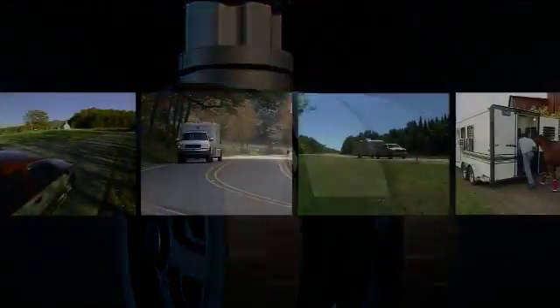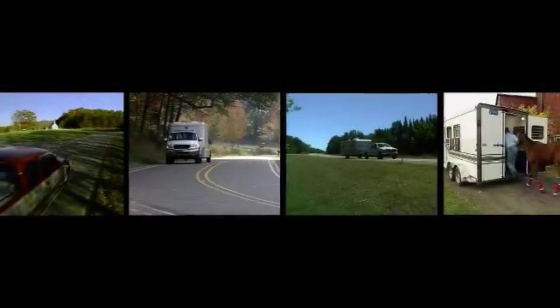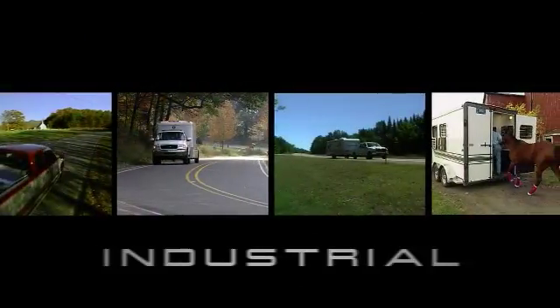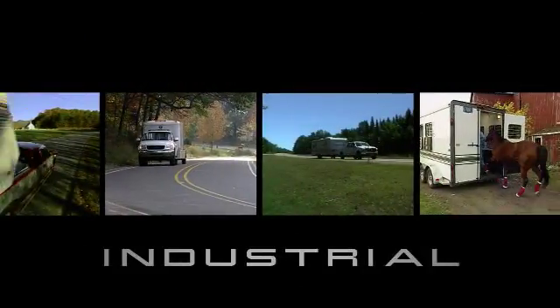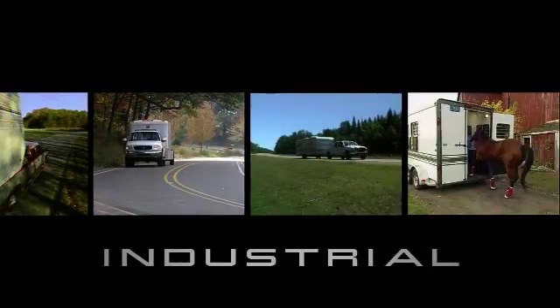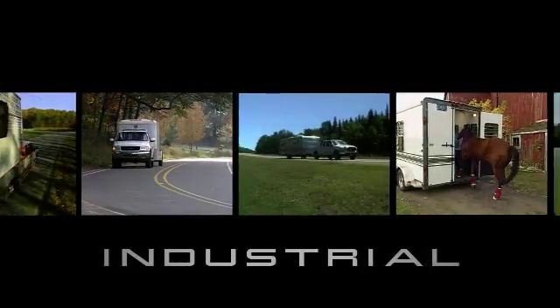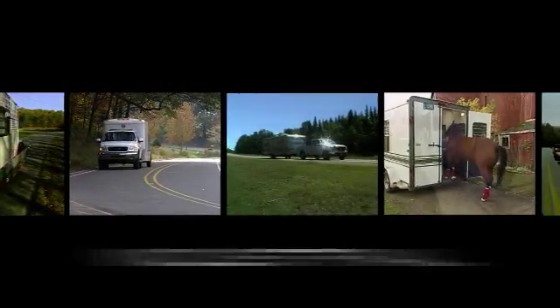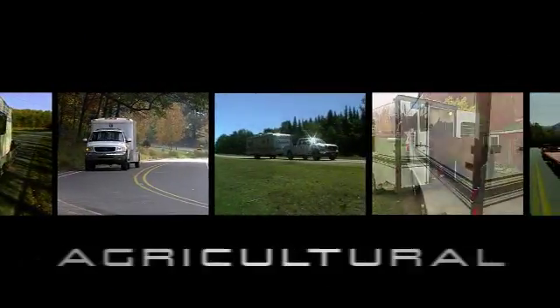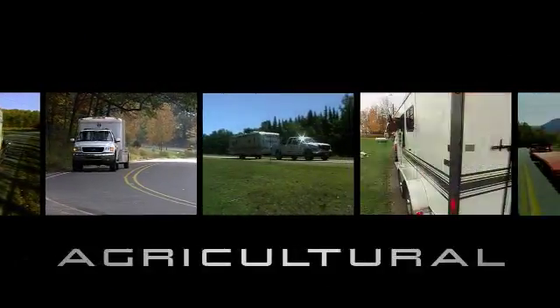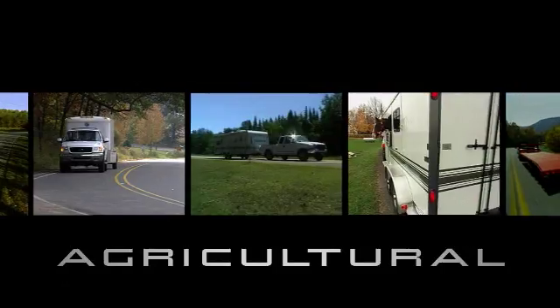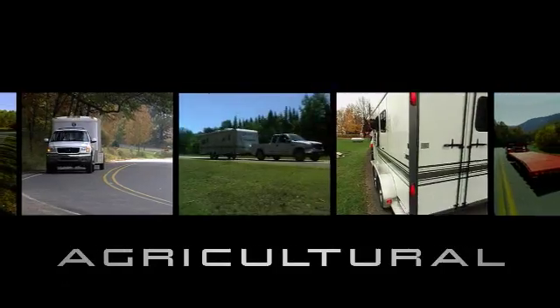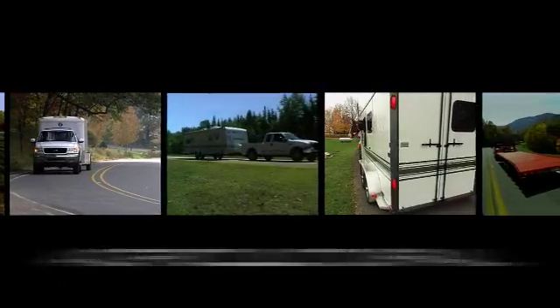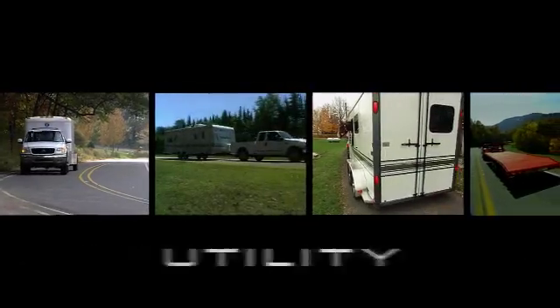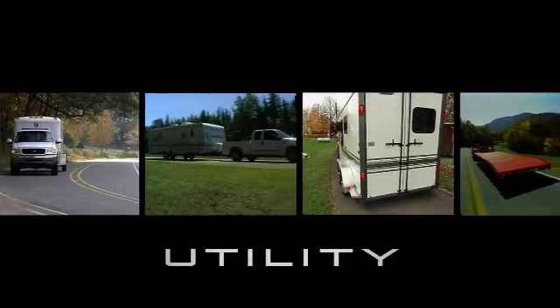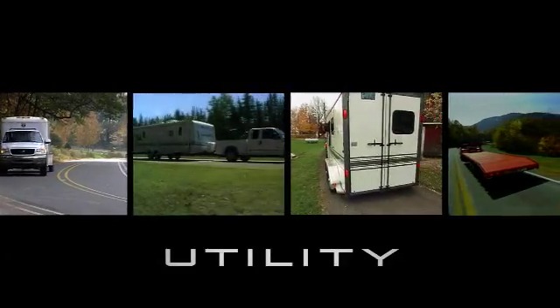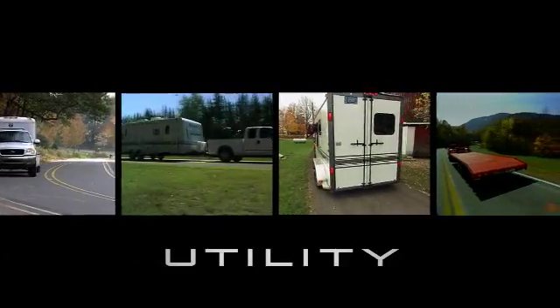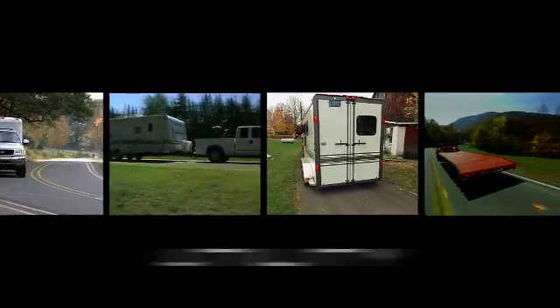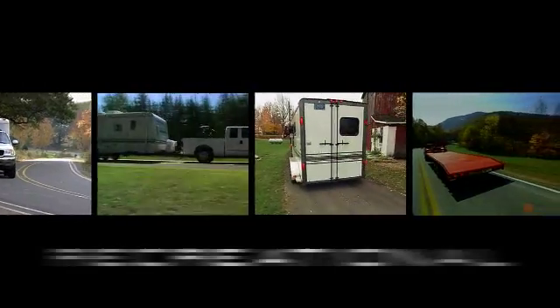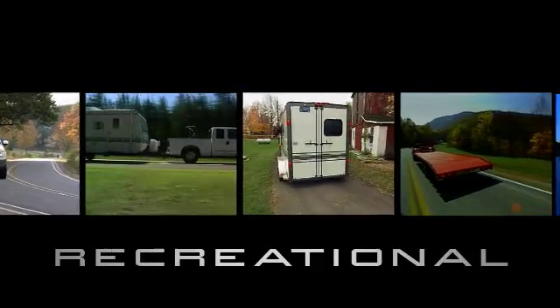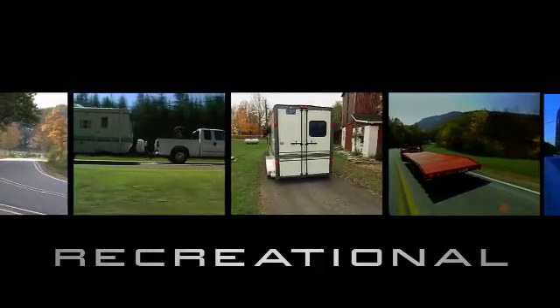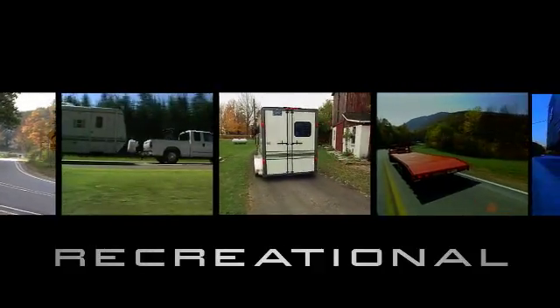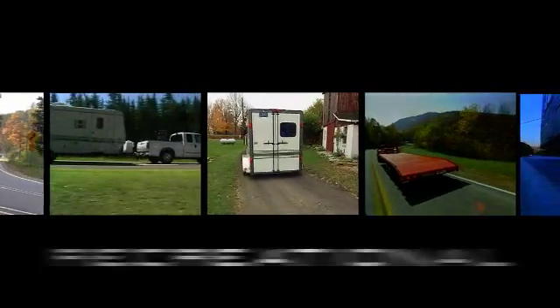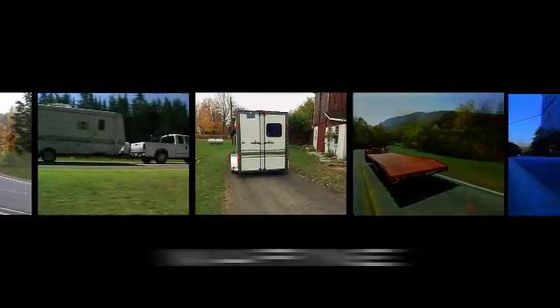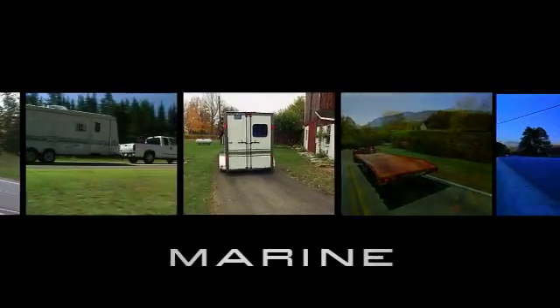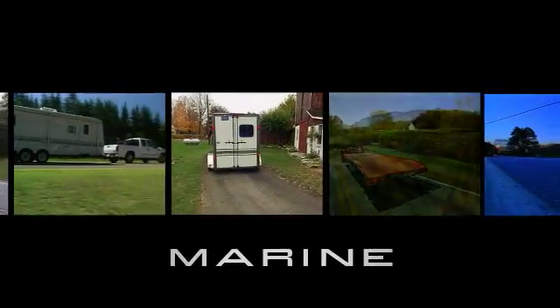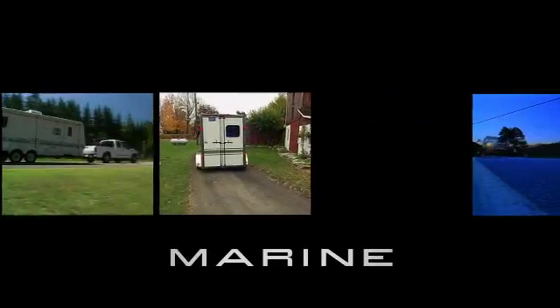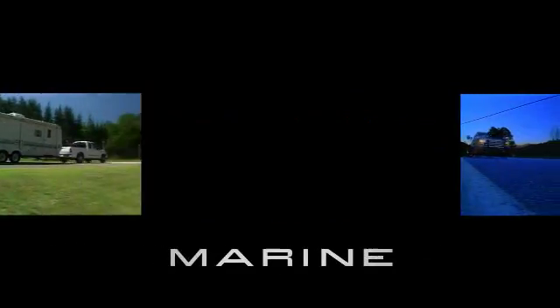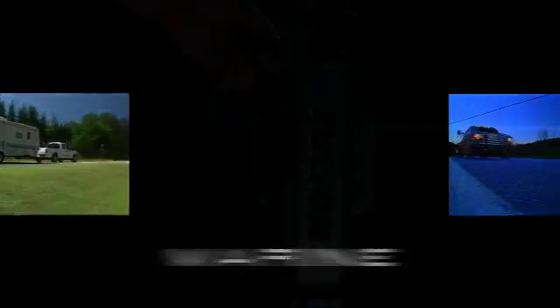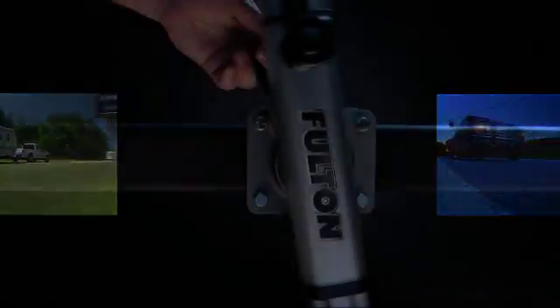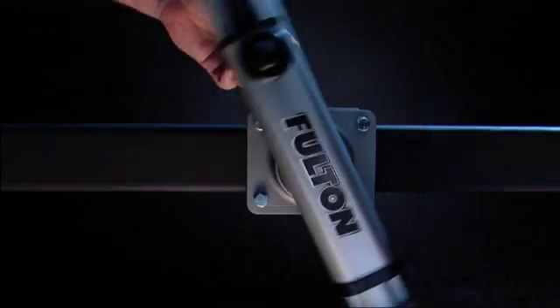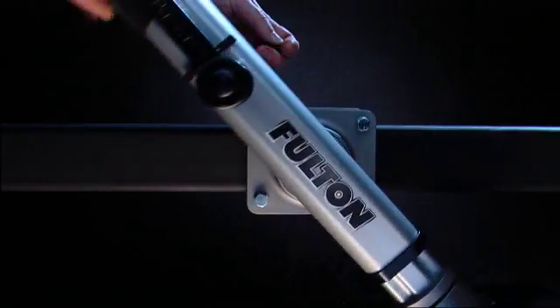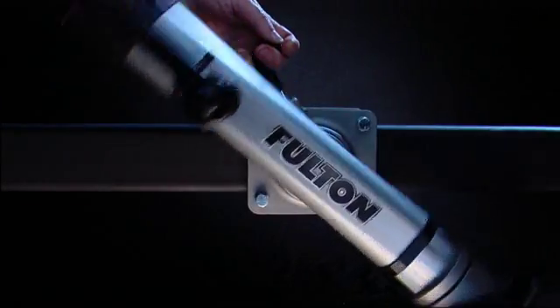For all of your trailering needs, ask for performance by name. Fulton.